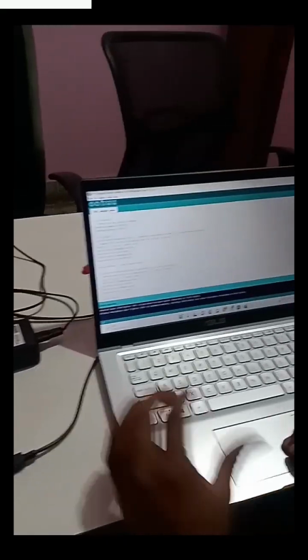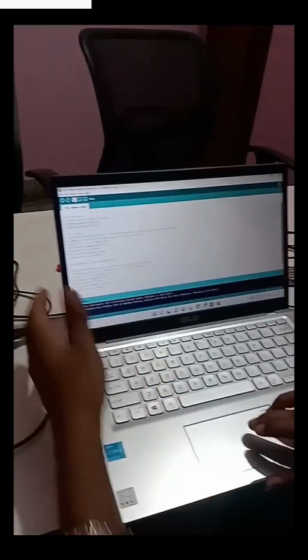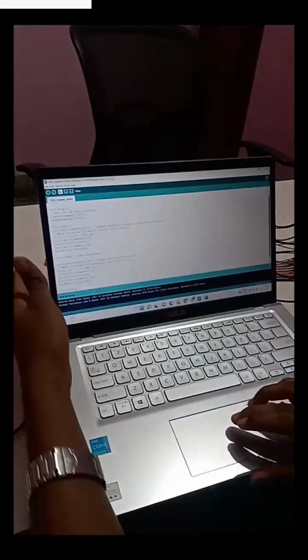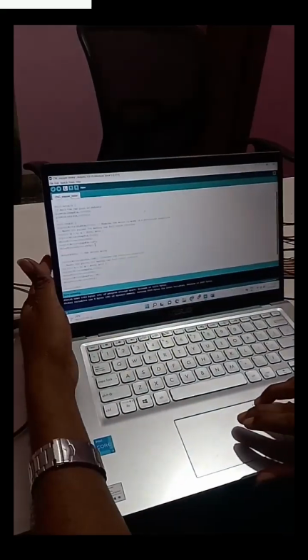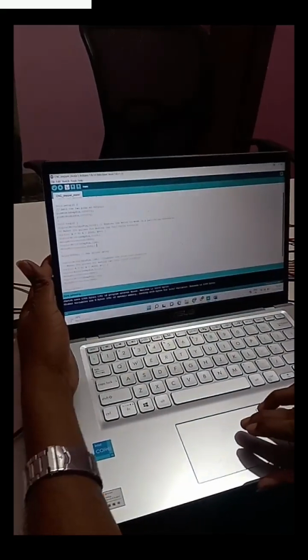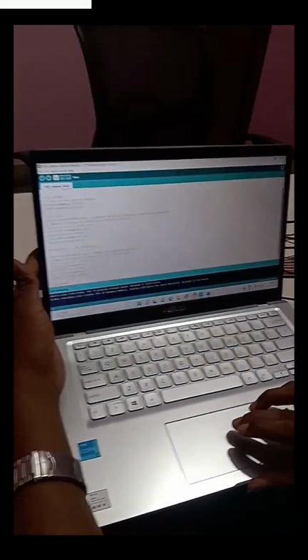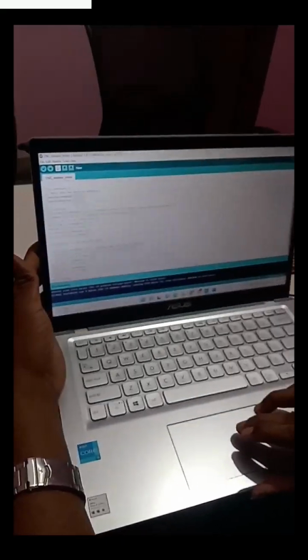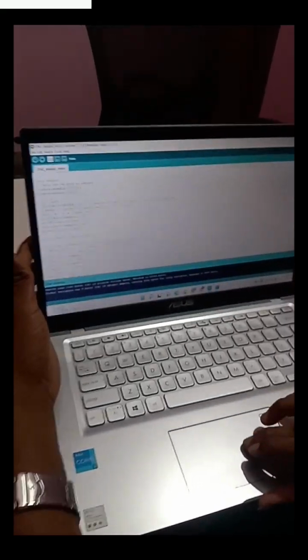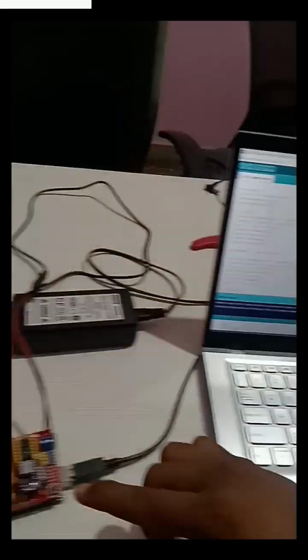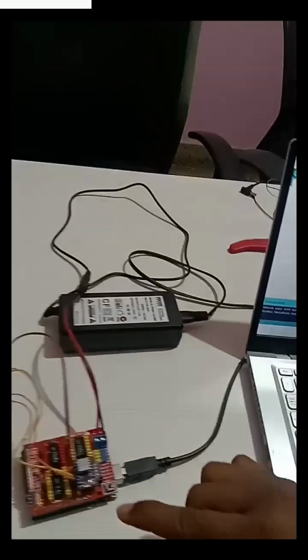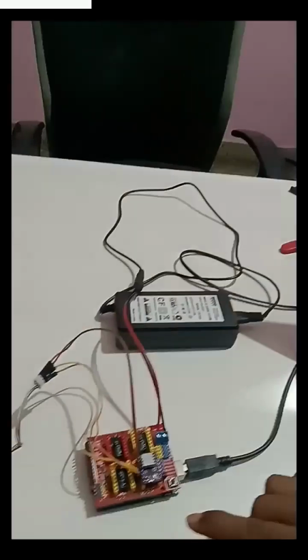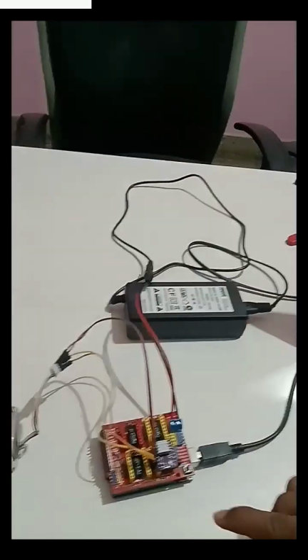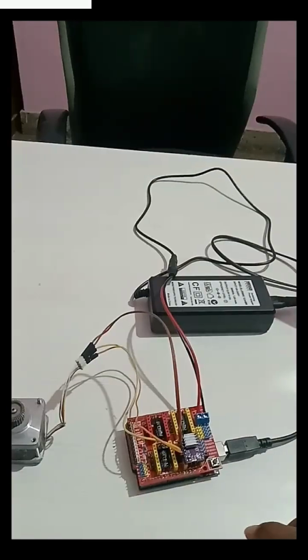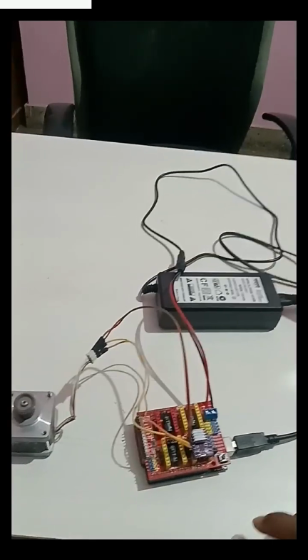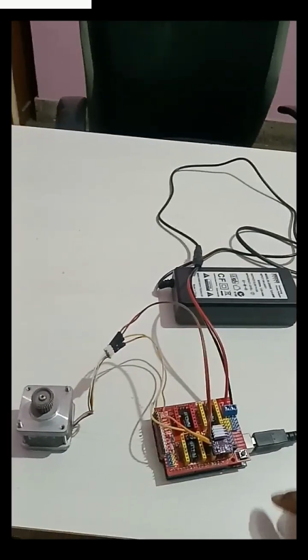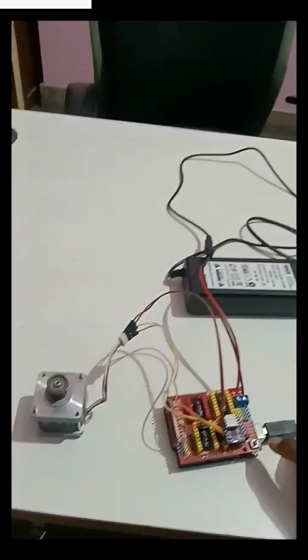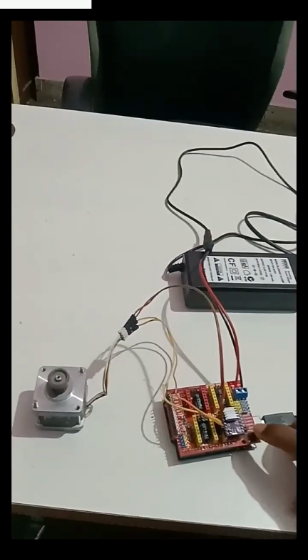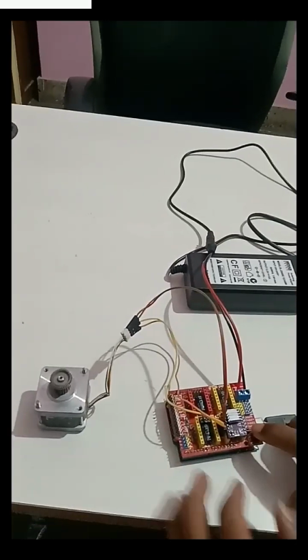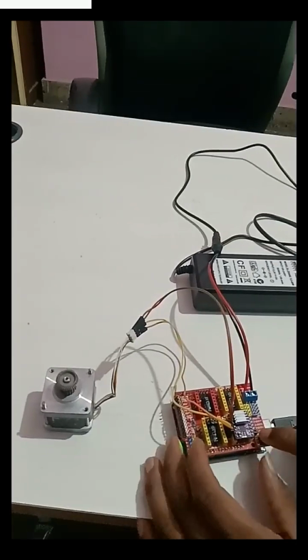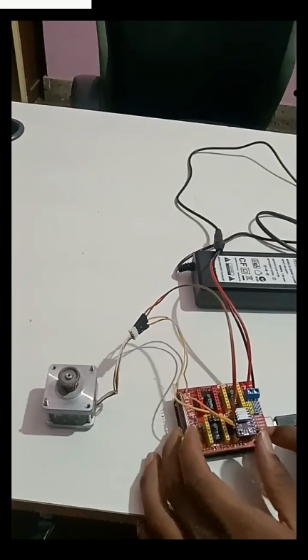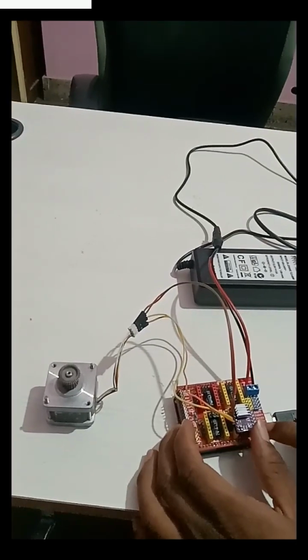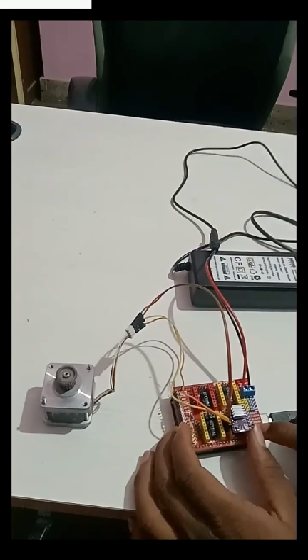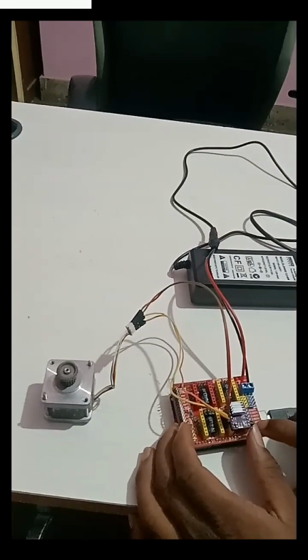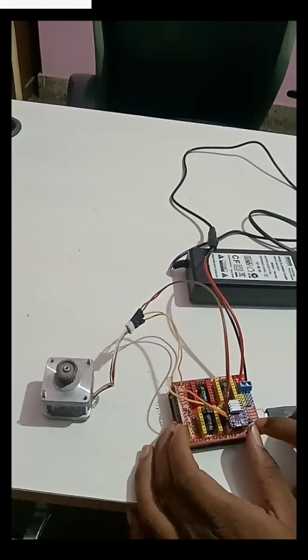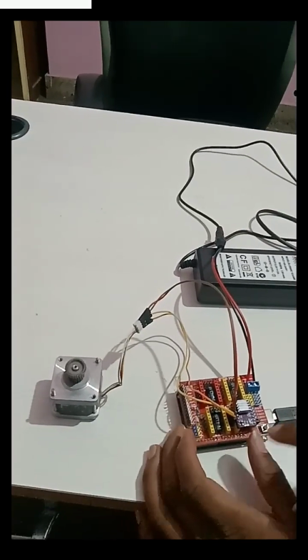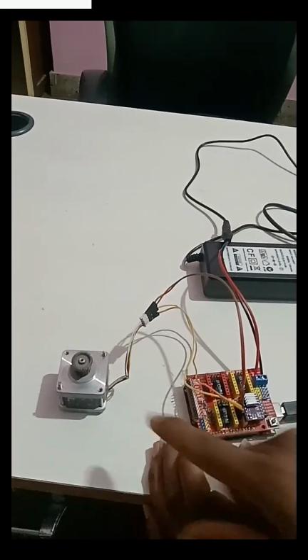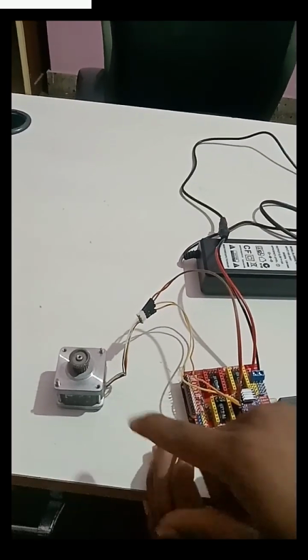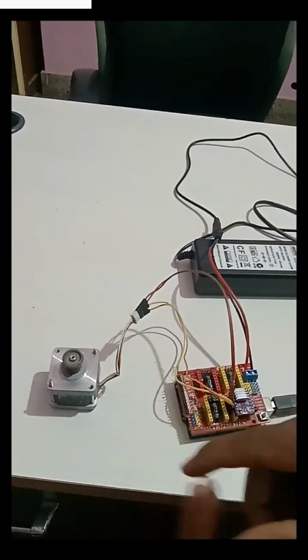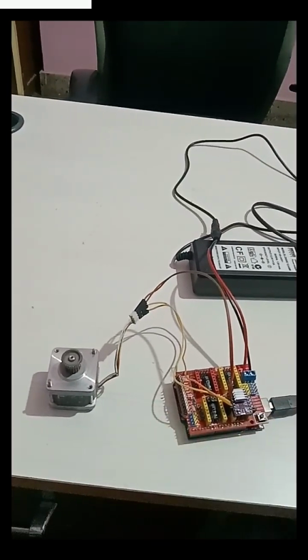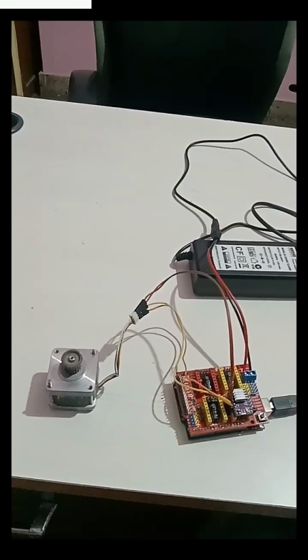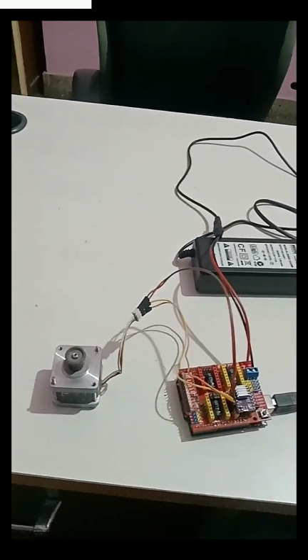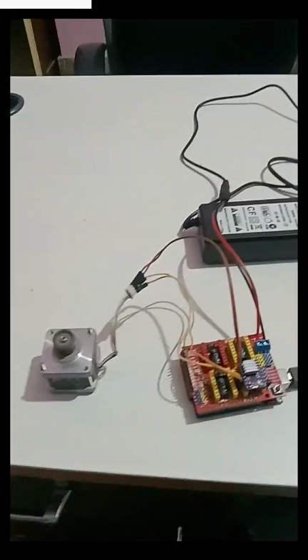Now we will upload the code, and you can see the motor running.